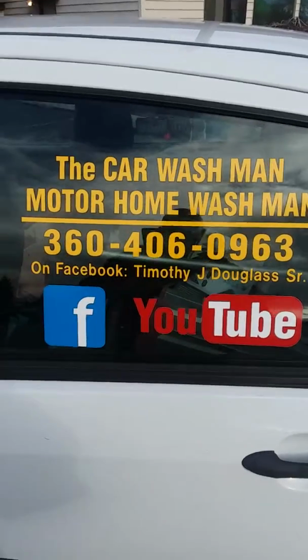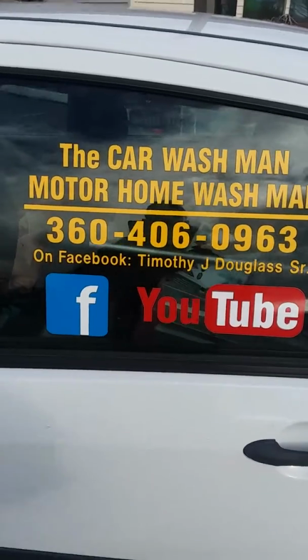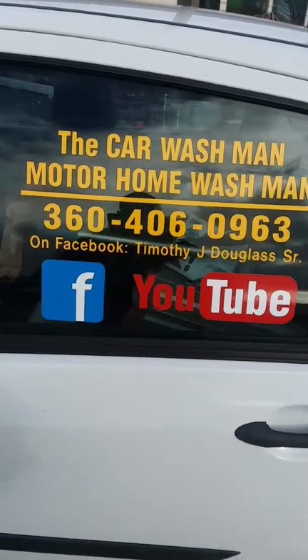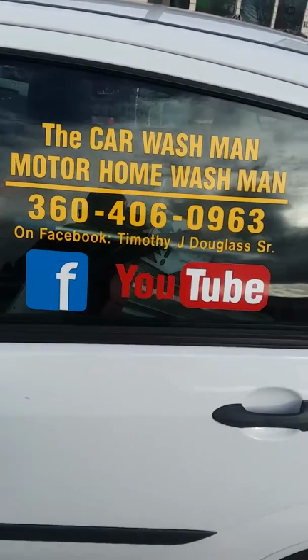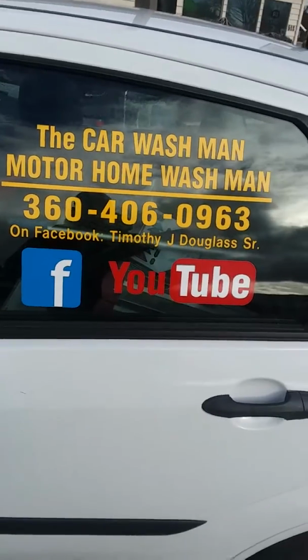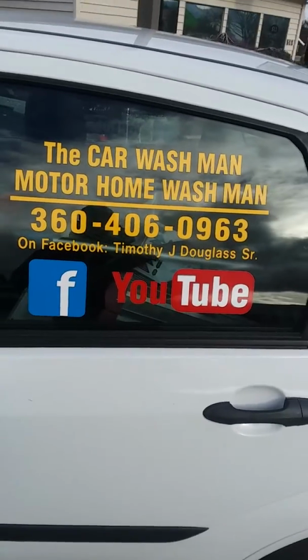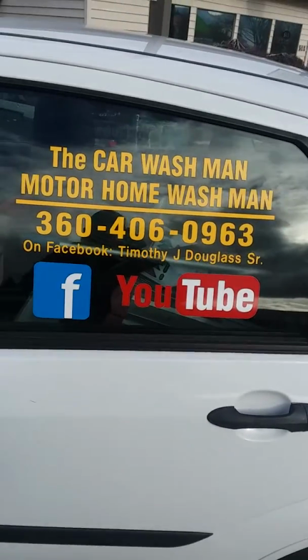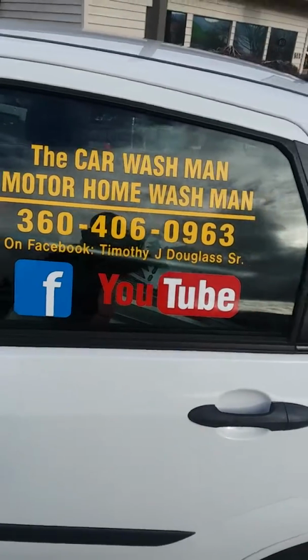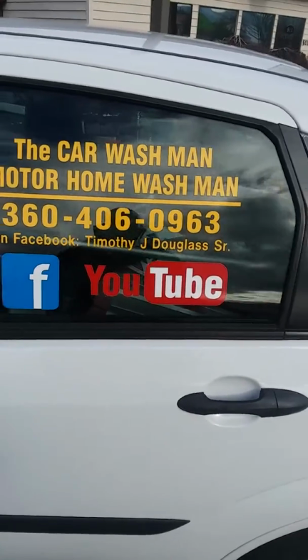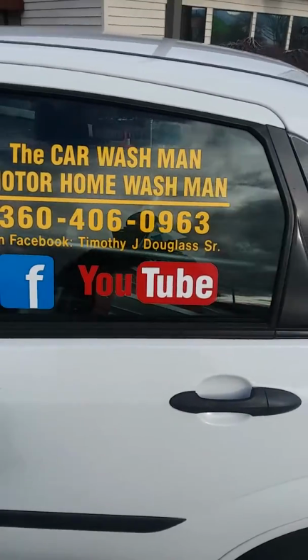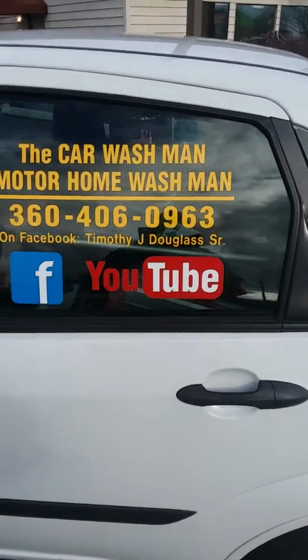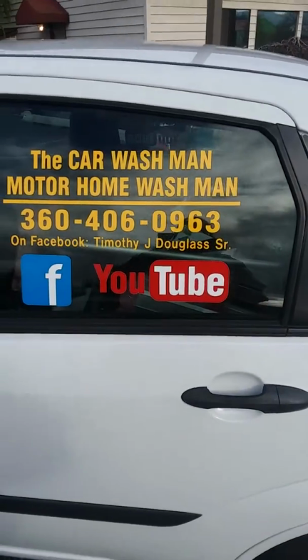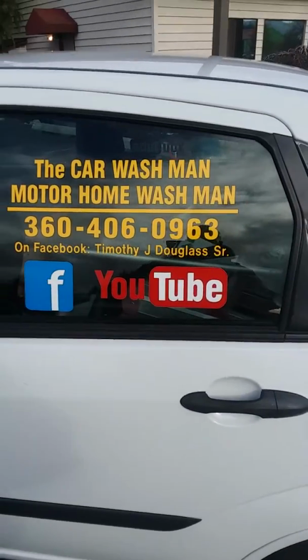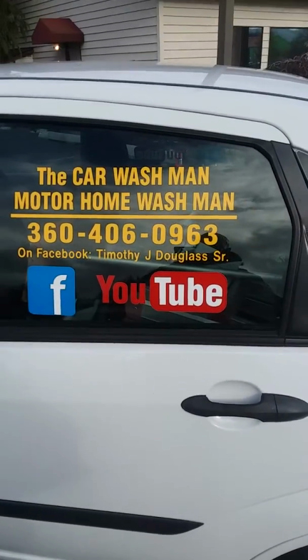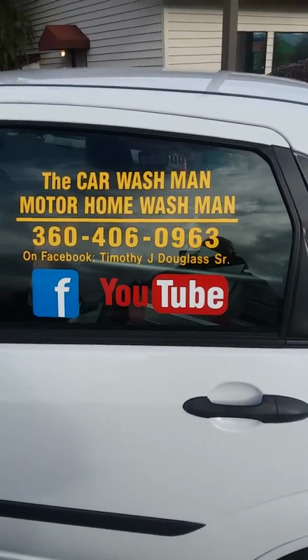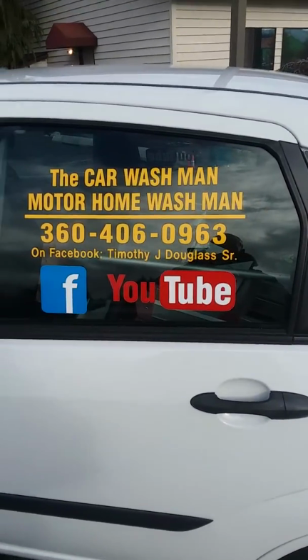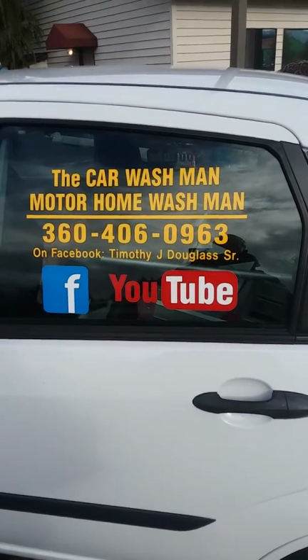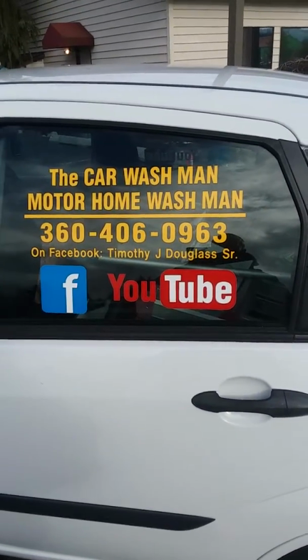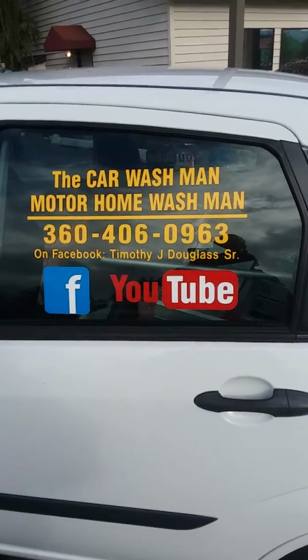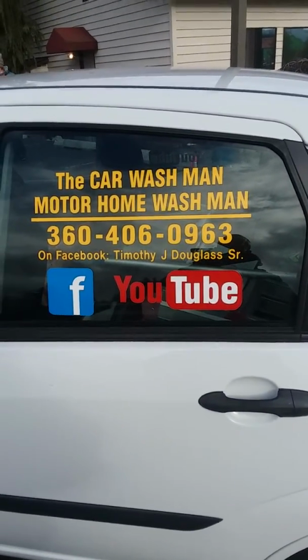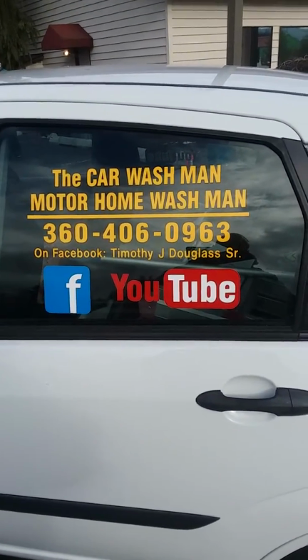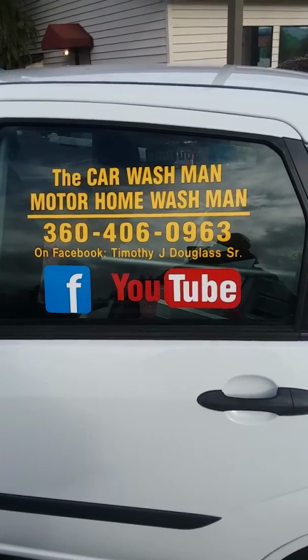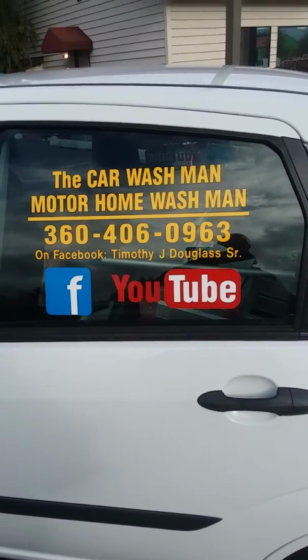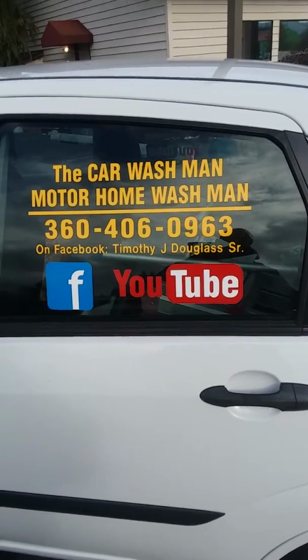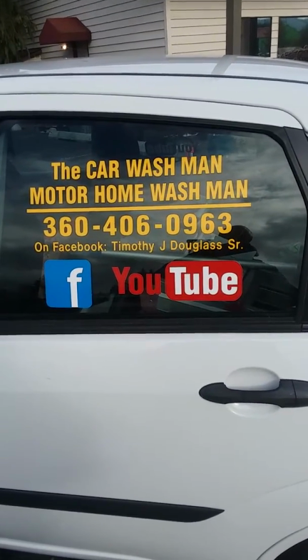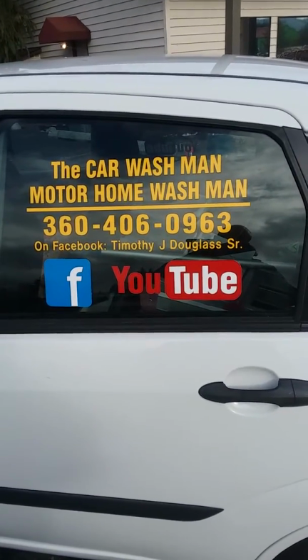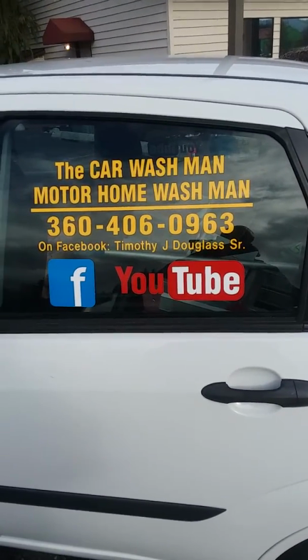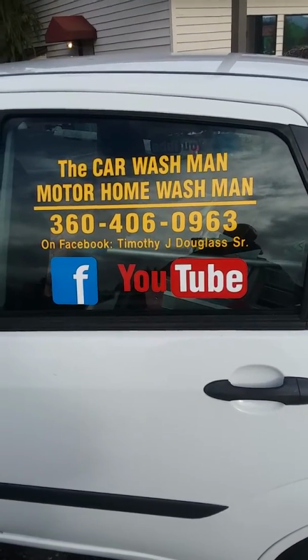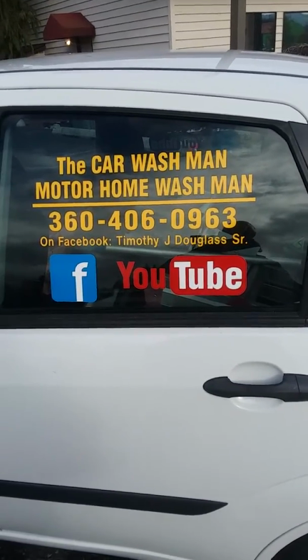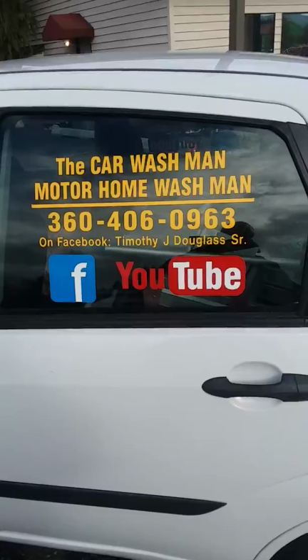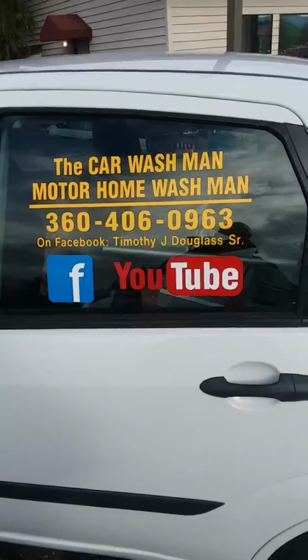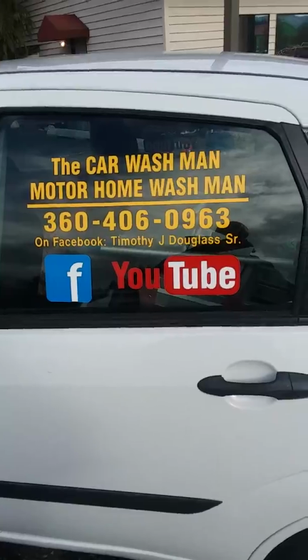All you have to do is Google or Facebook or YouTube the Port Angeles Squim Washington Car Wash Man Motorhome Wash Man.